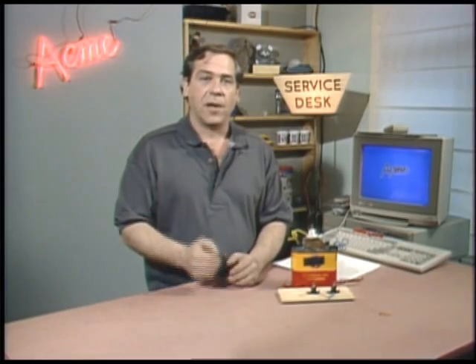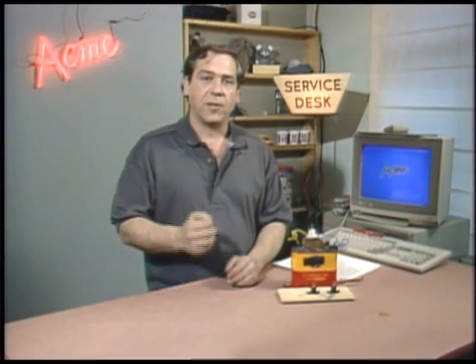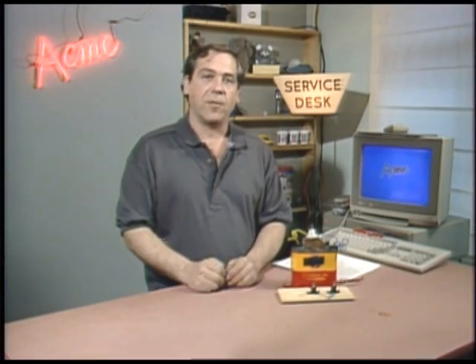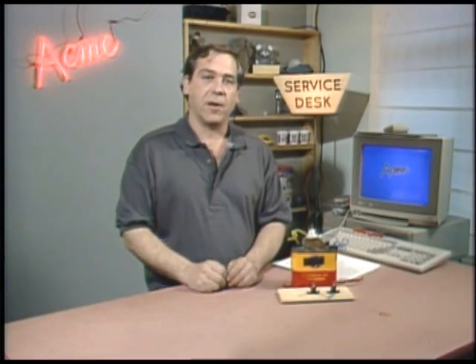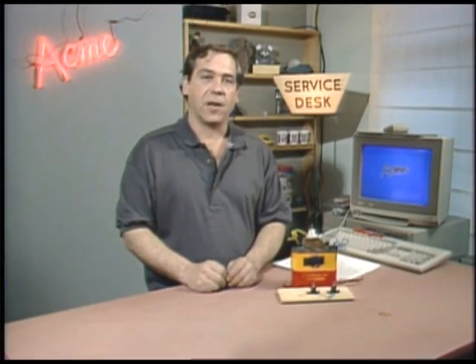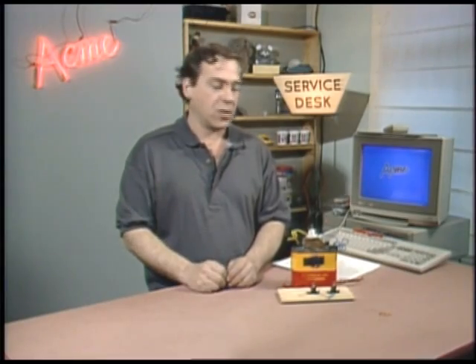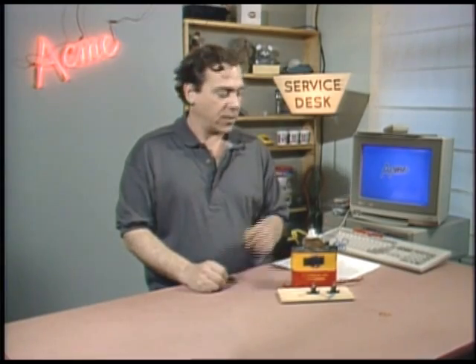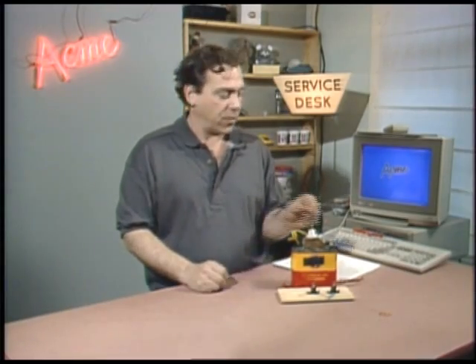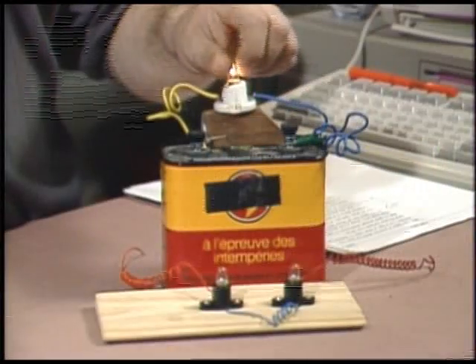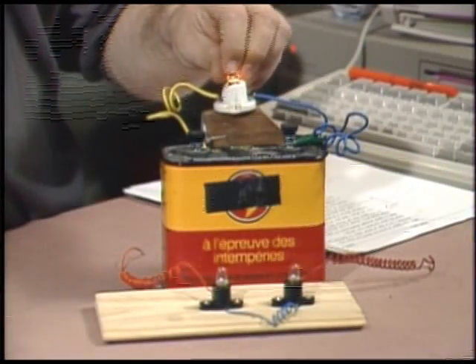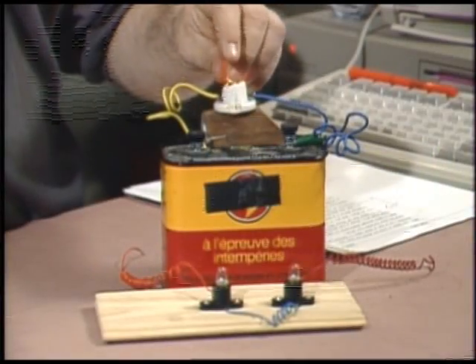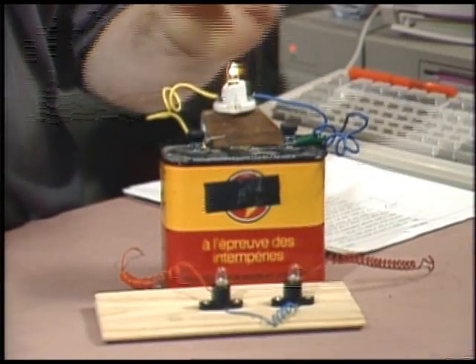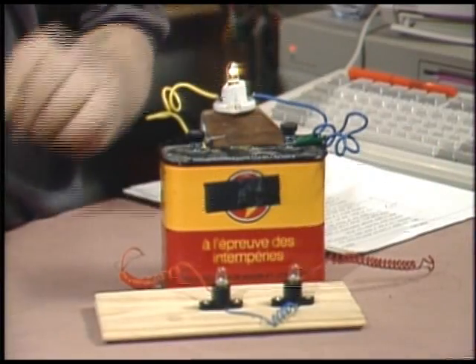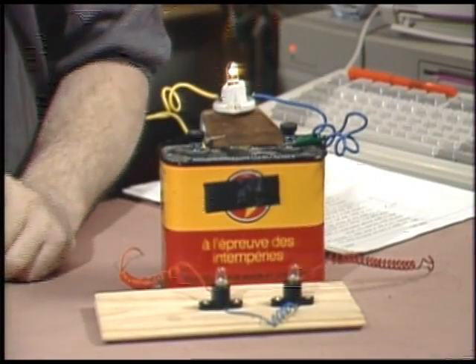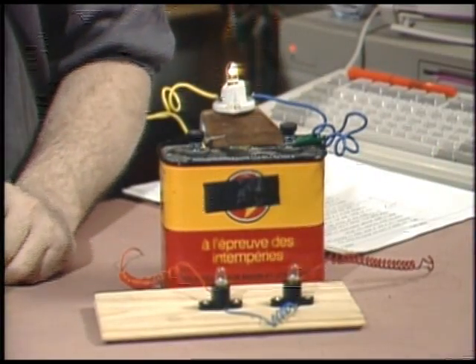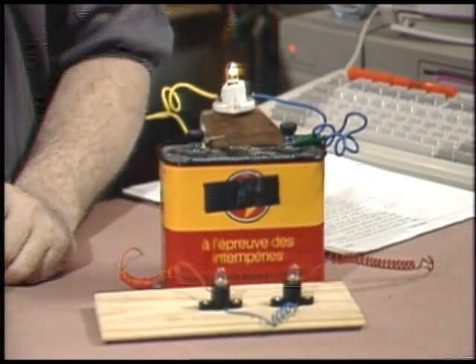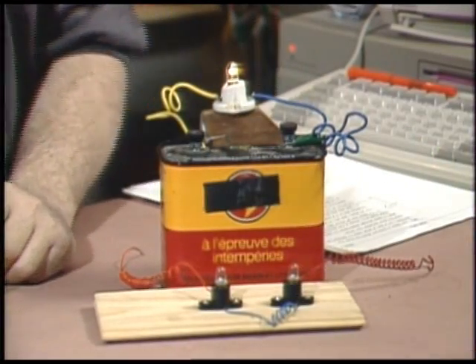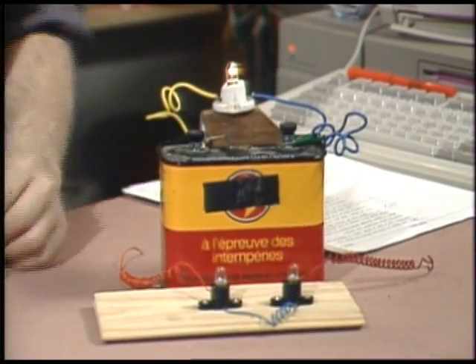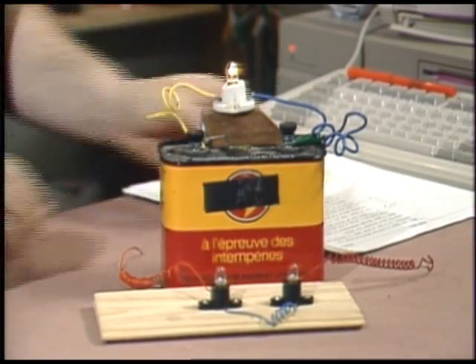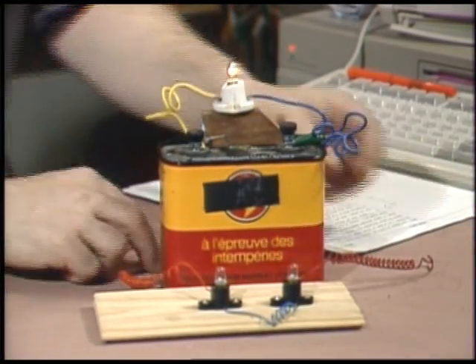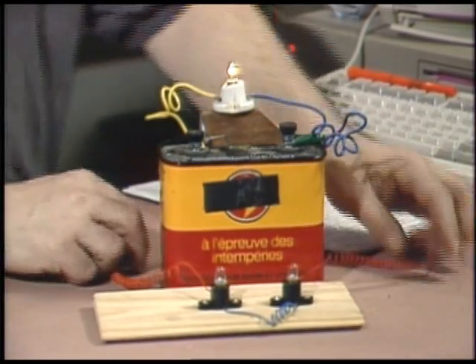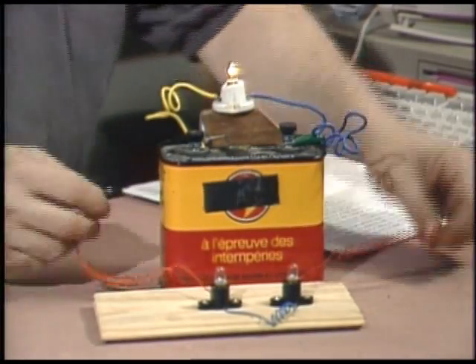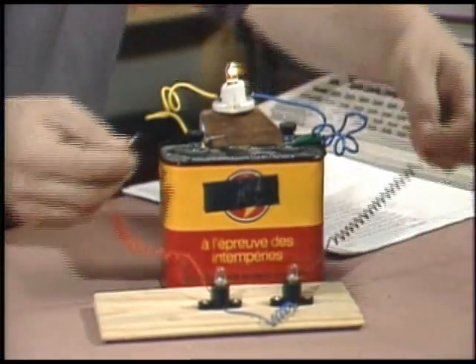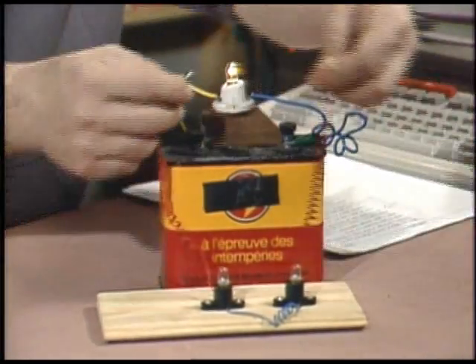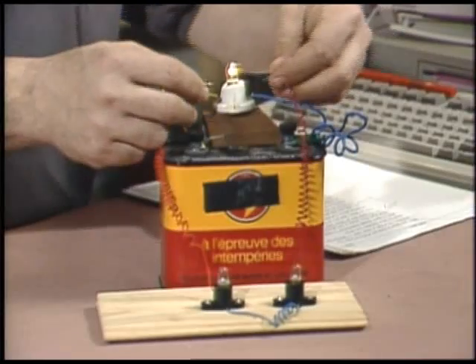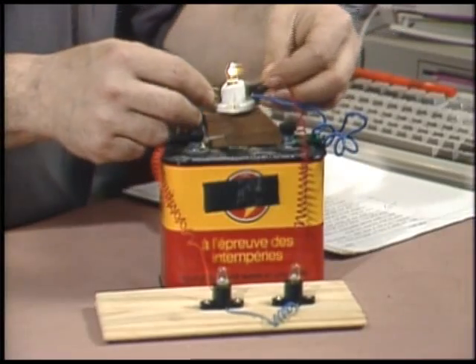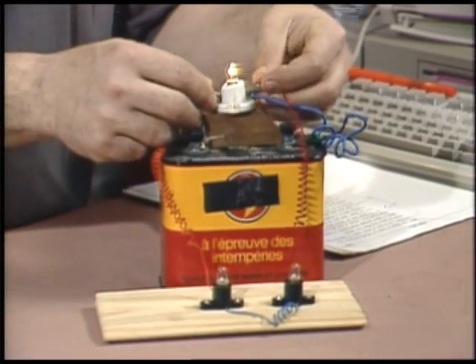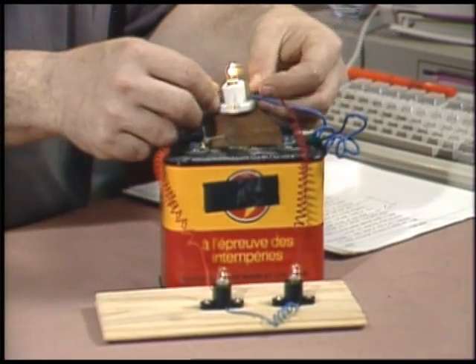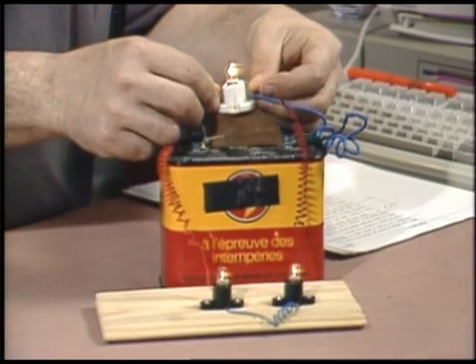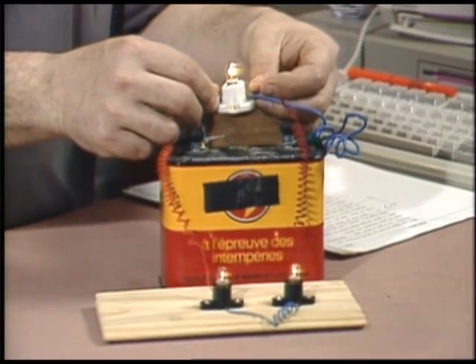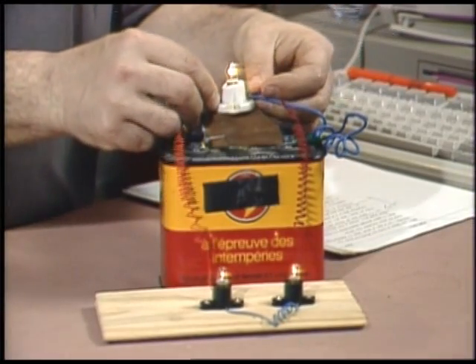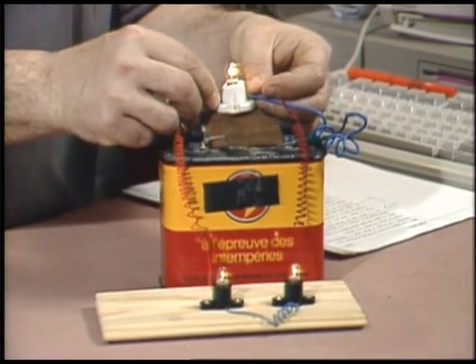Electricity requires a circuit to flow in, and it's quite happy to flow in several circuits at once if the opportunity presents itself.